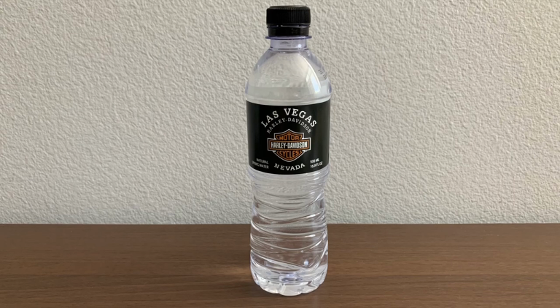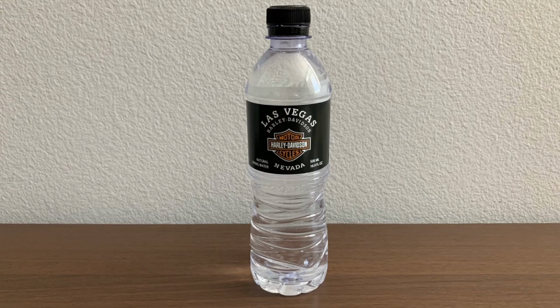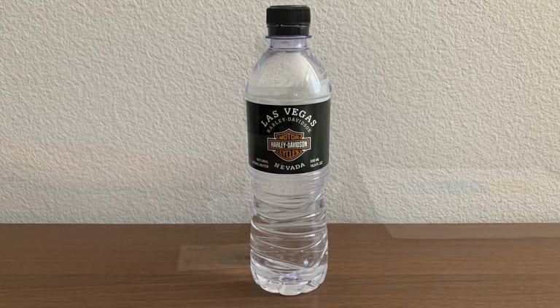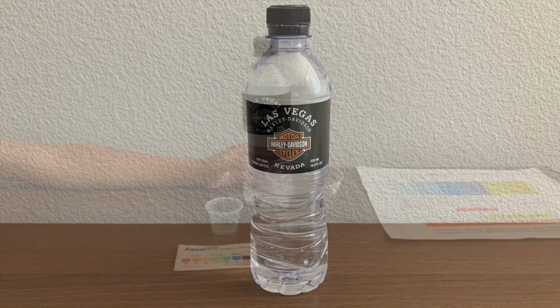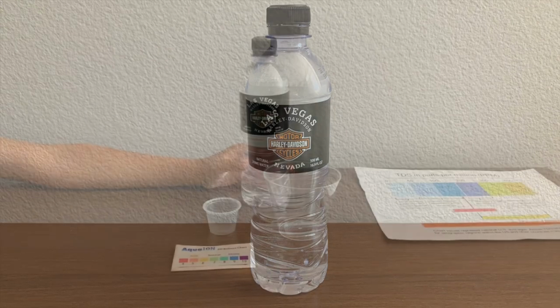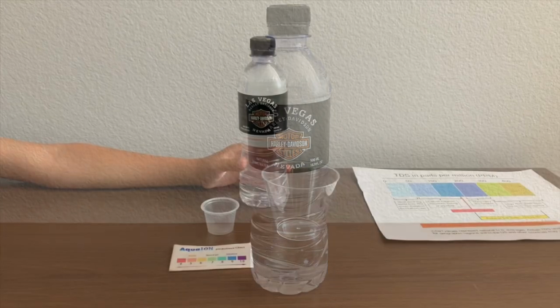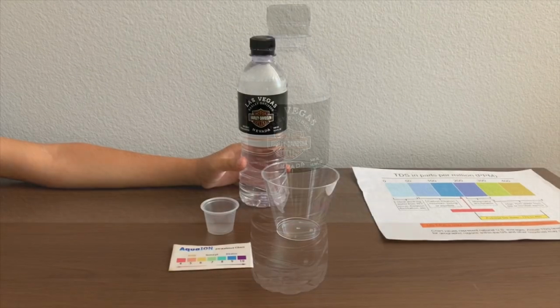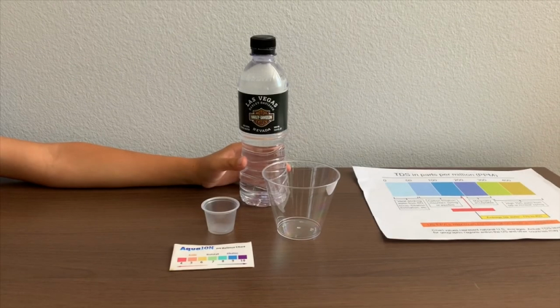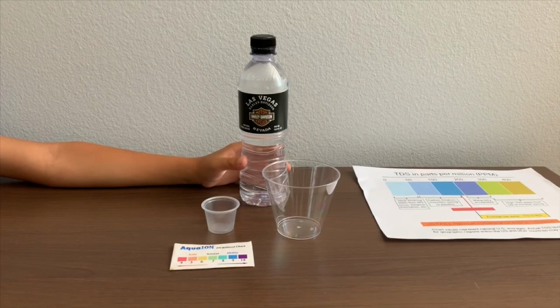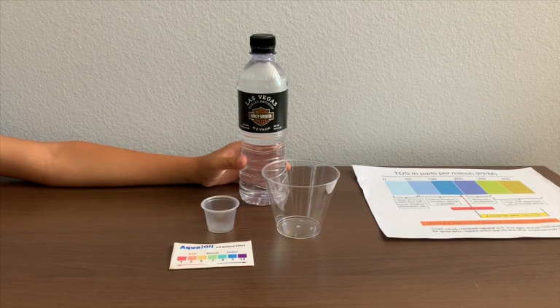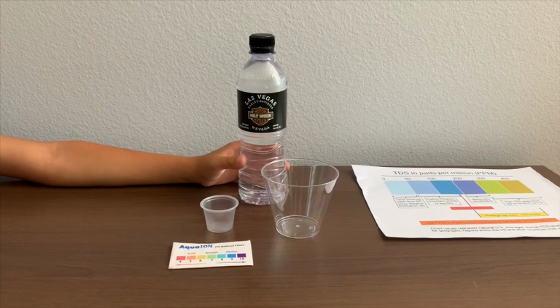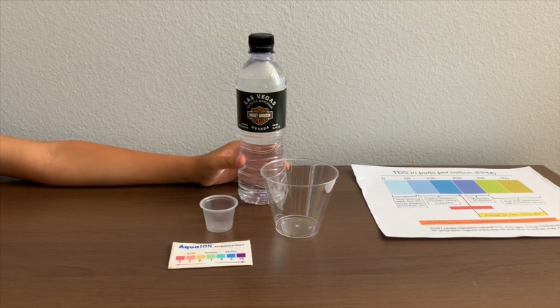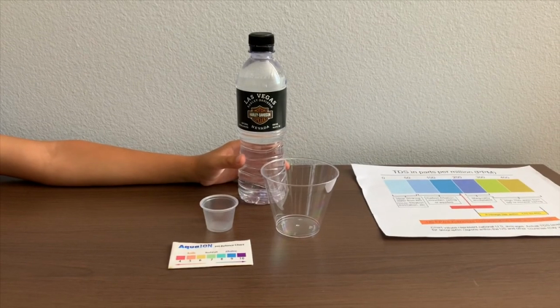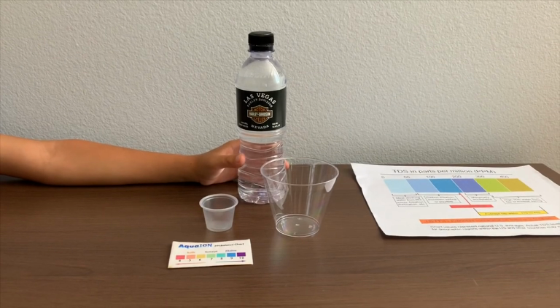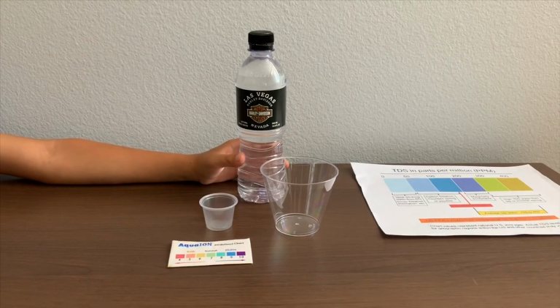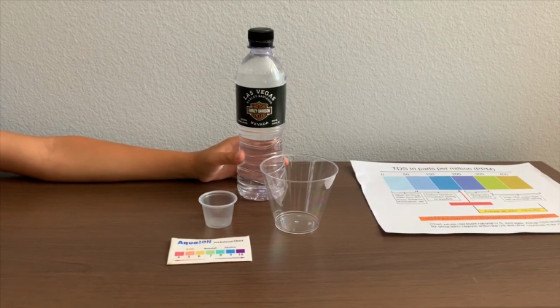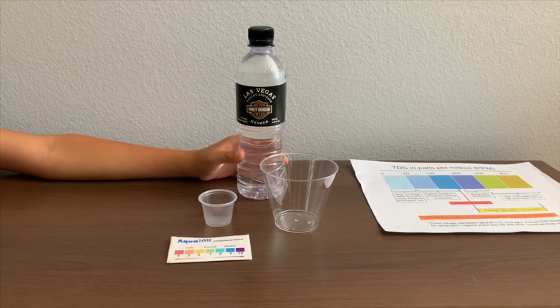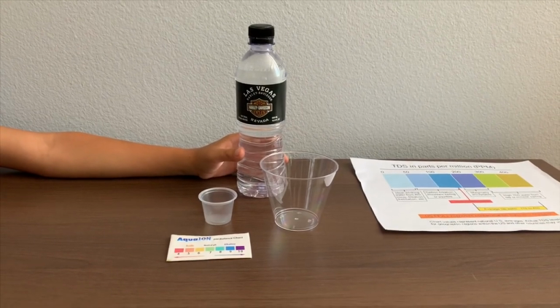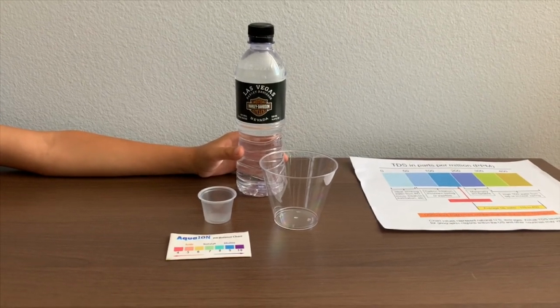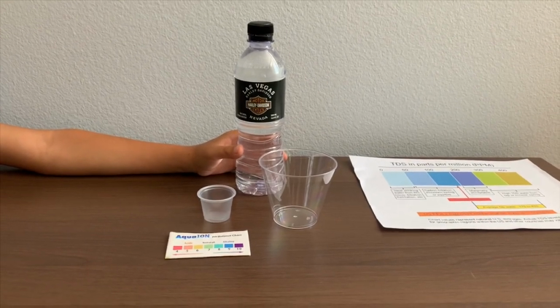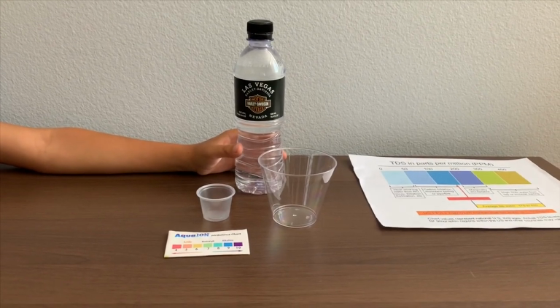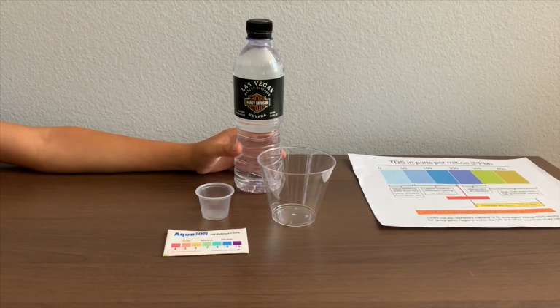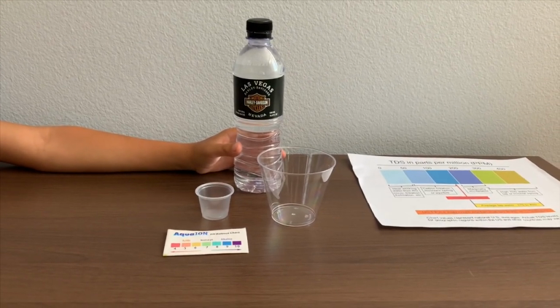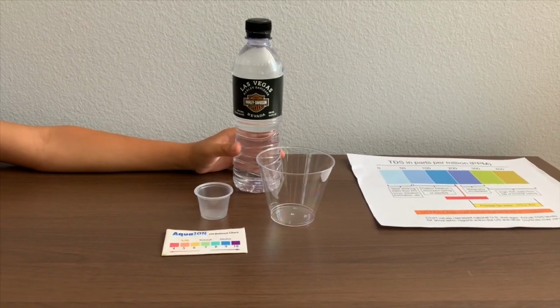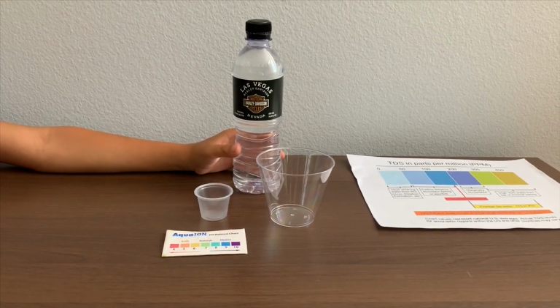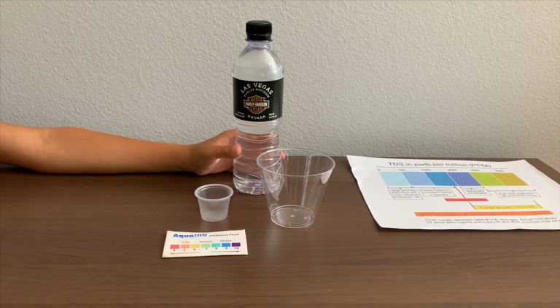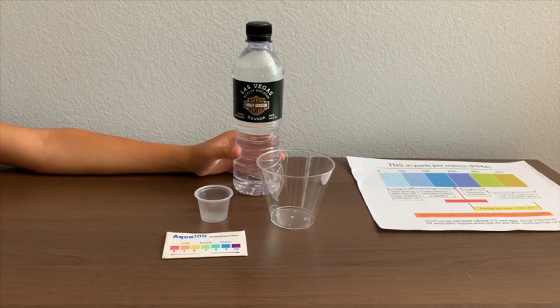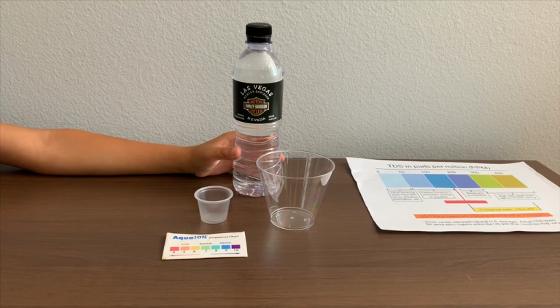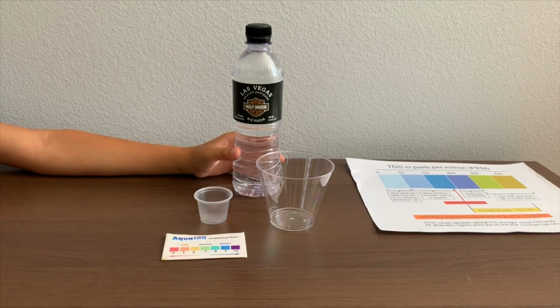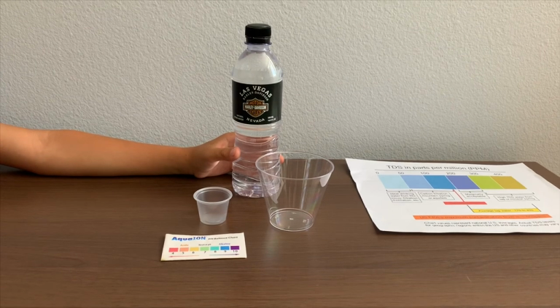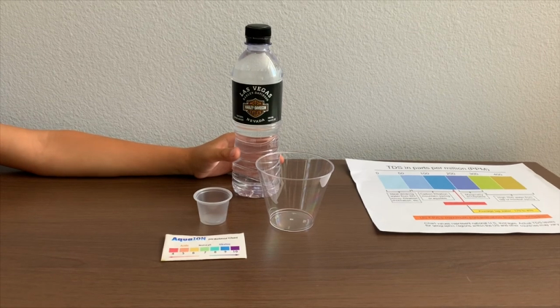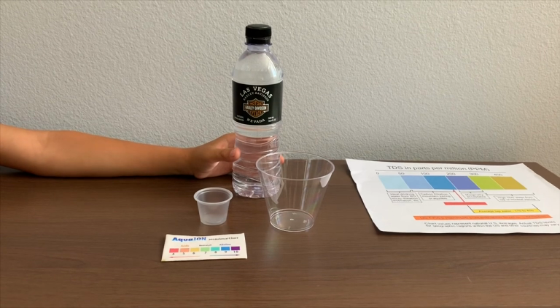This is Harley-Davidson natural spring water from Nevada. It costs $2.